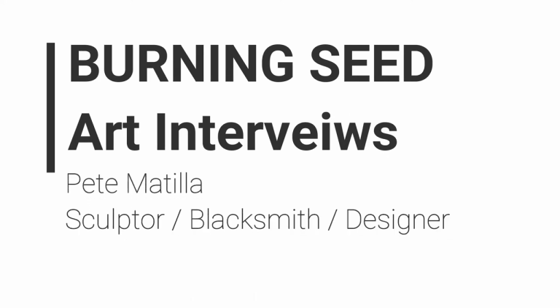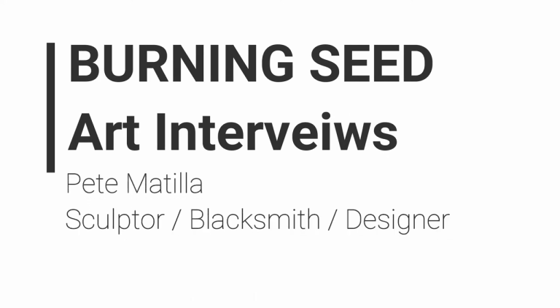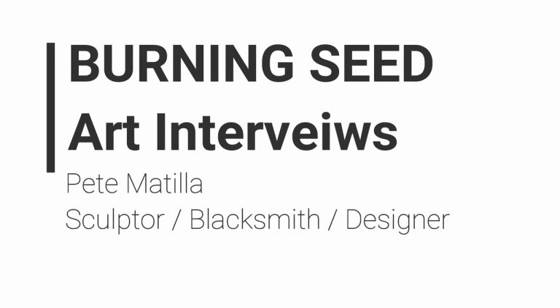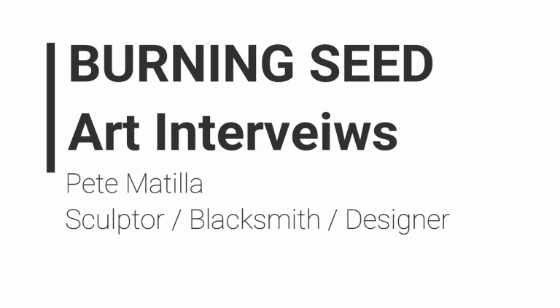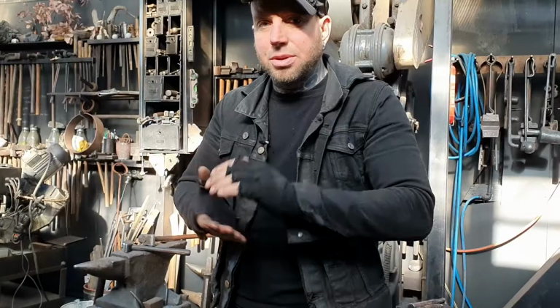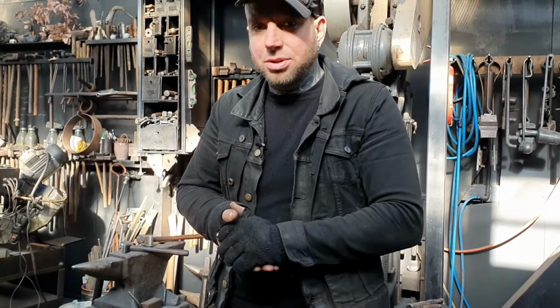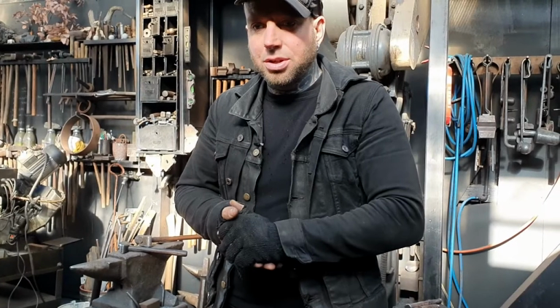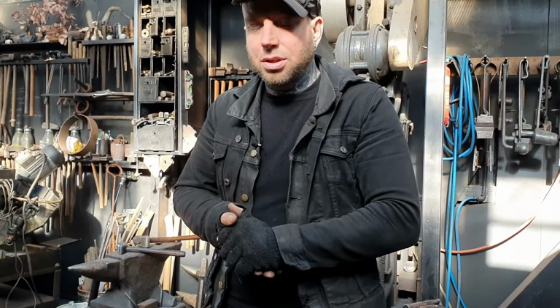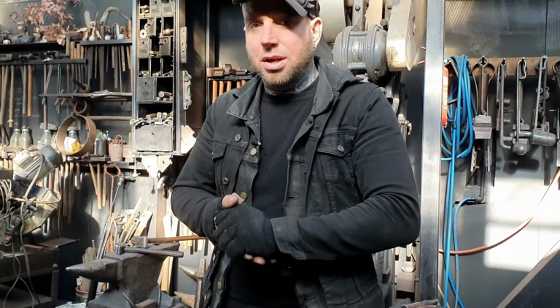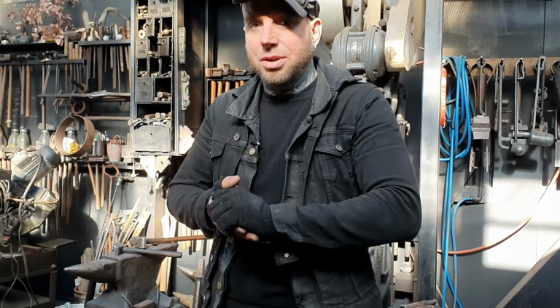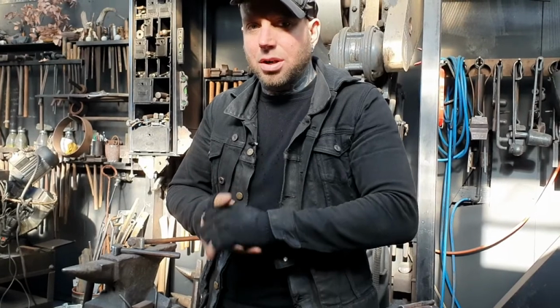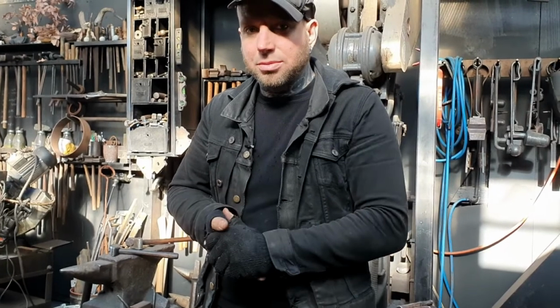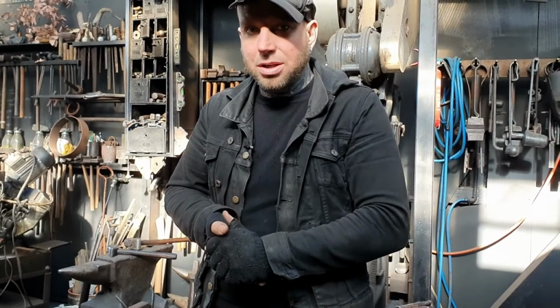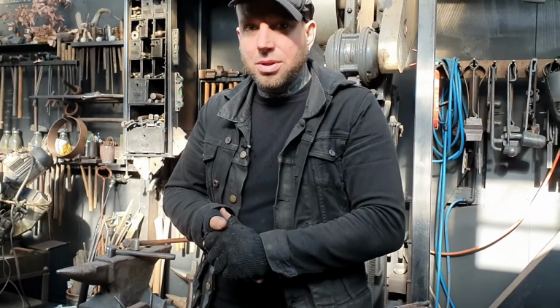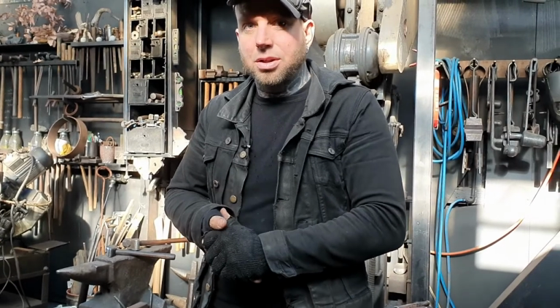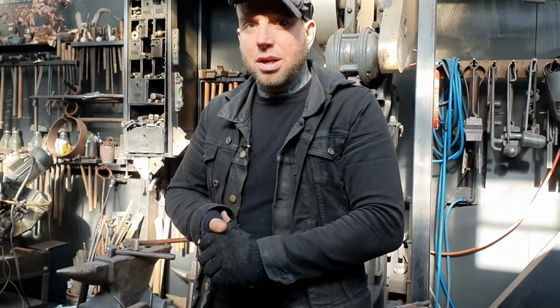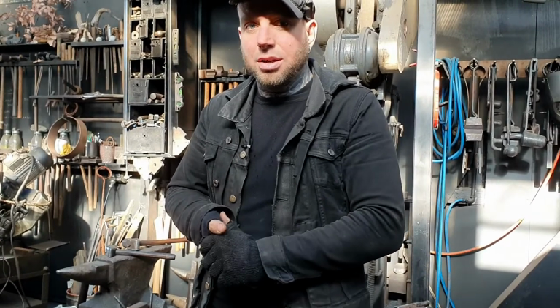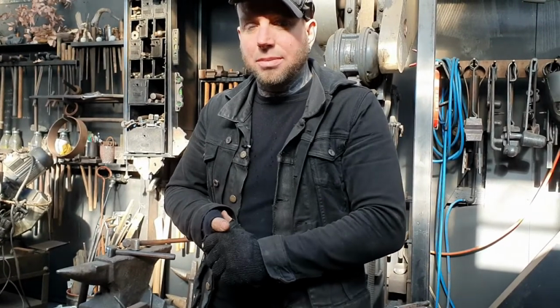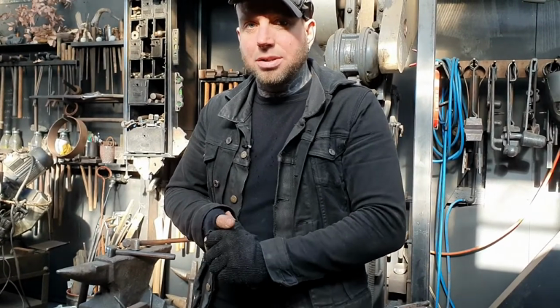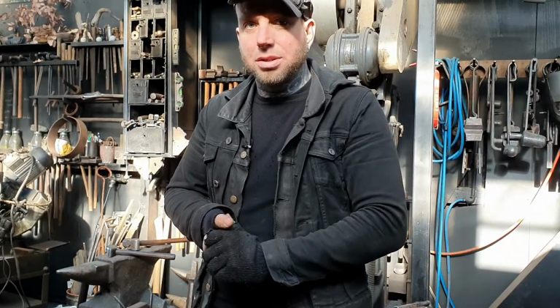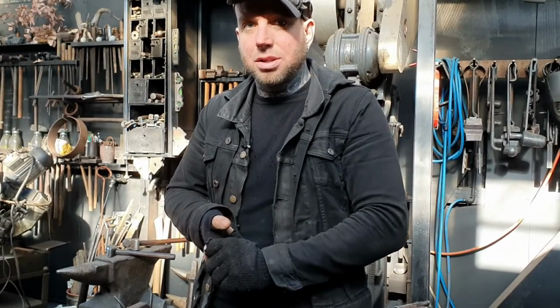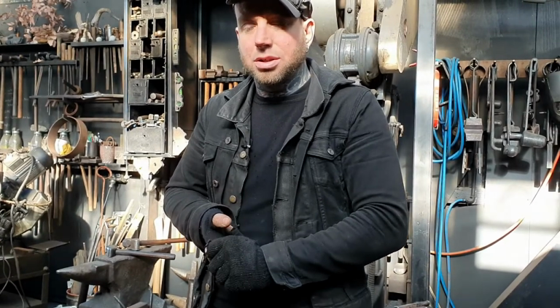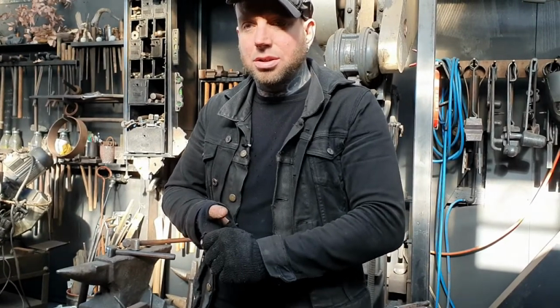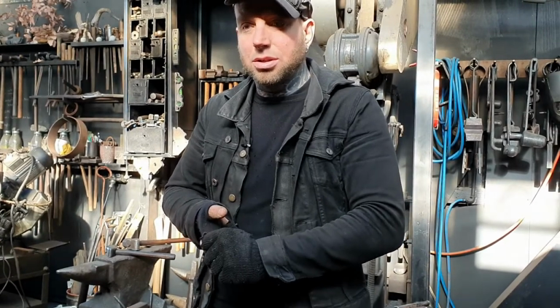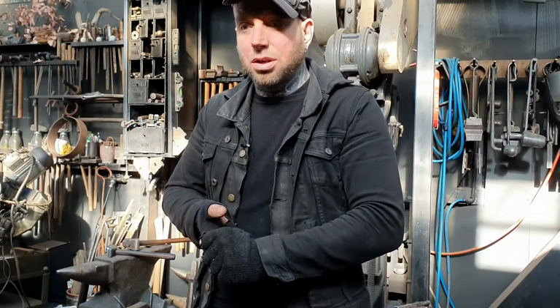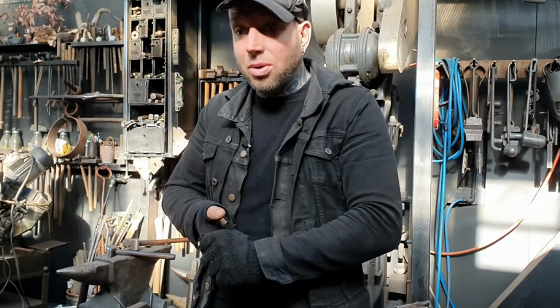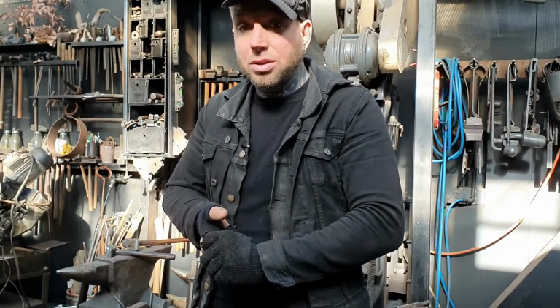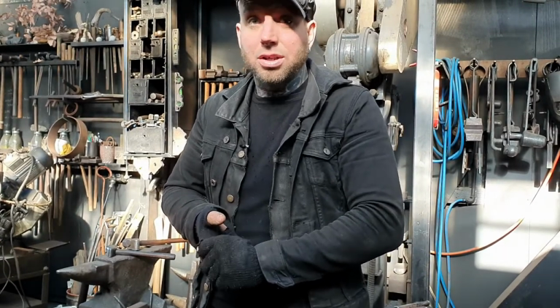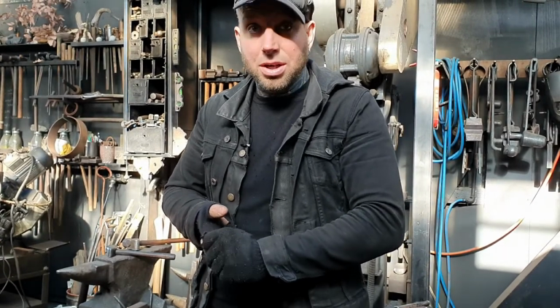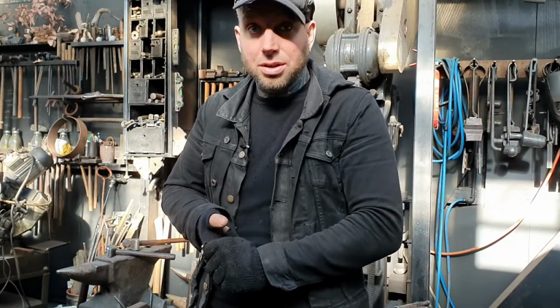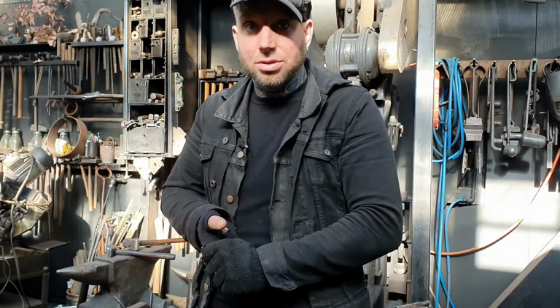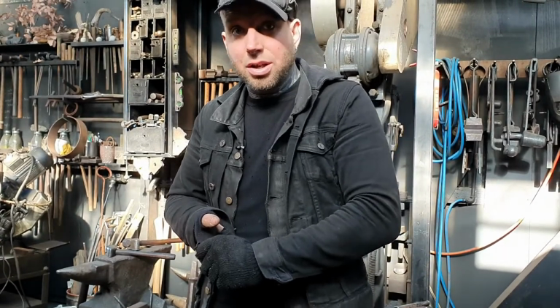My name is Pete Matillo. I'm an artist blacksmith and I'm based in Hobart, Tasmania, Australia.